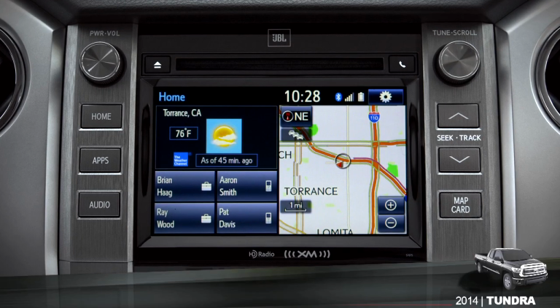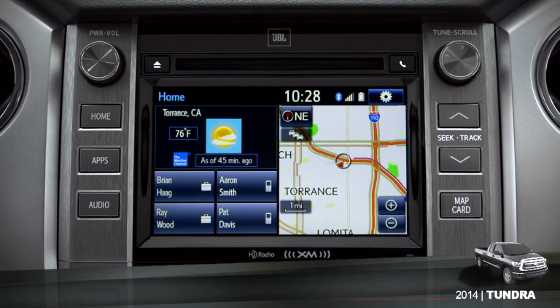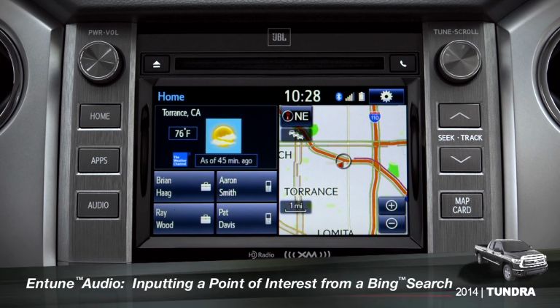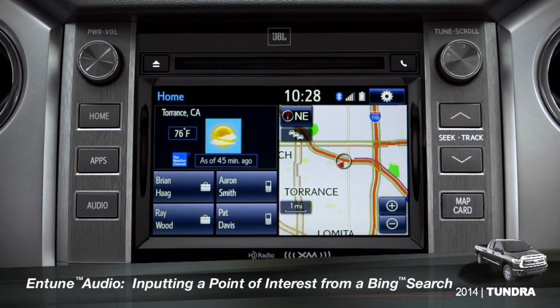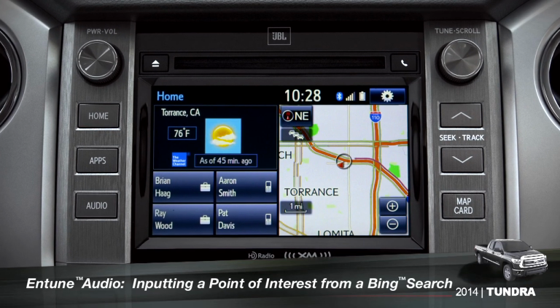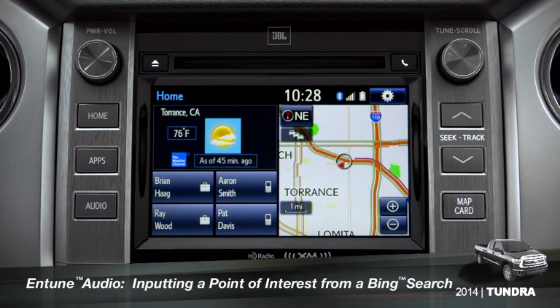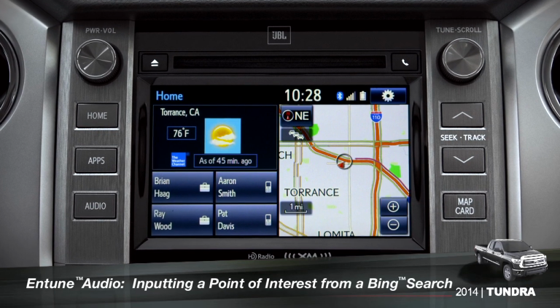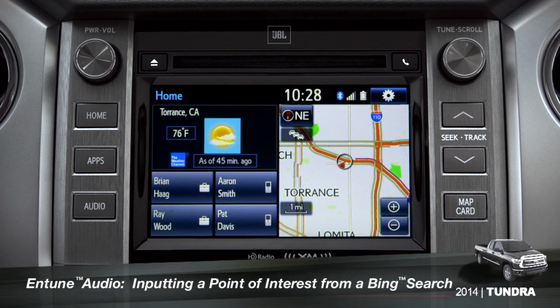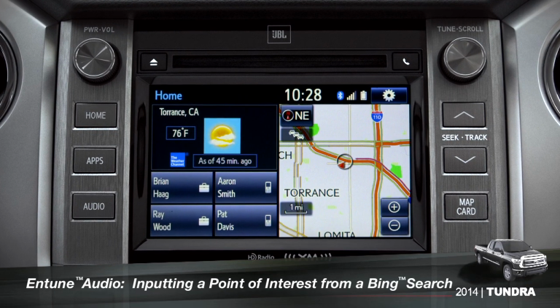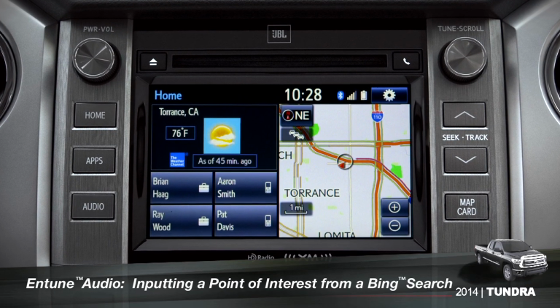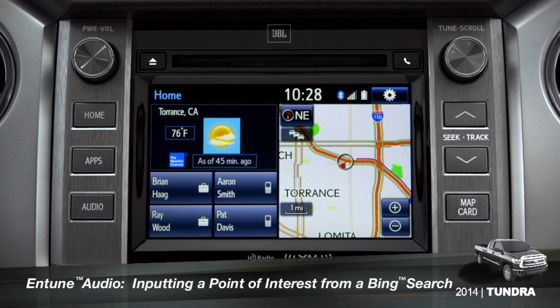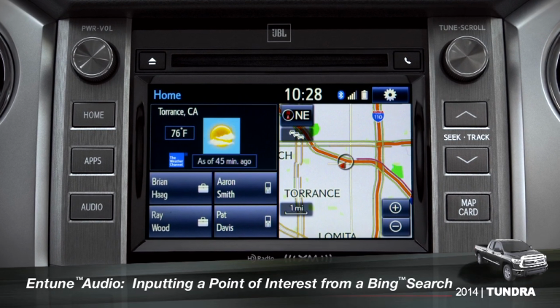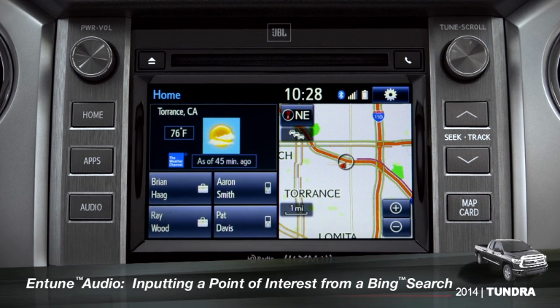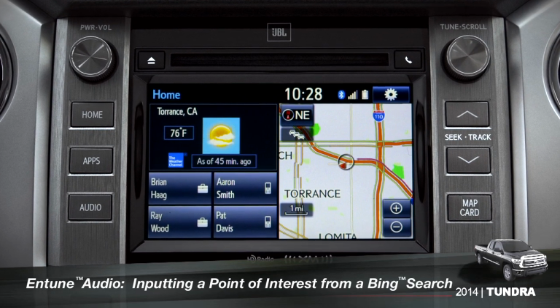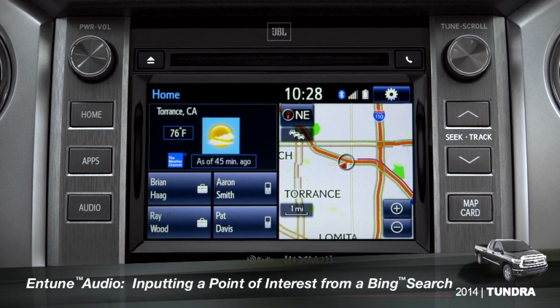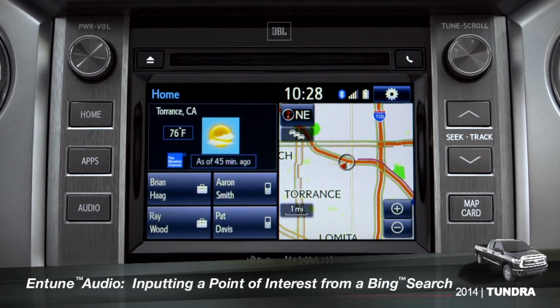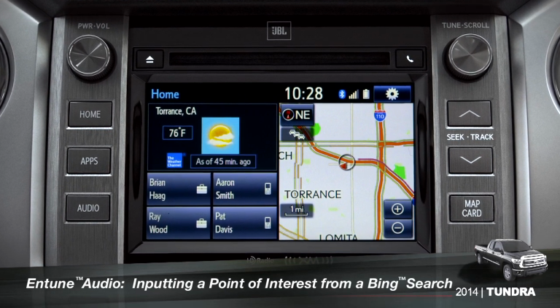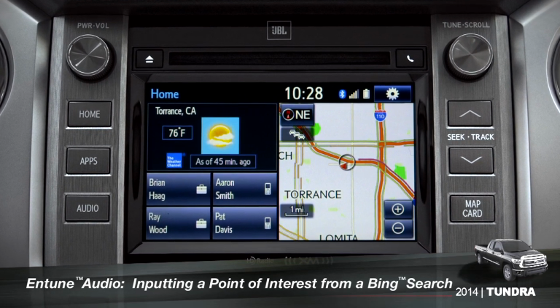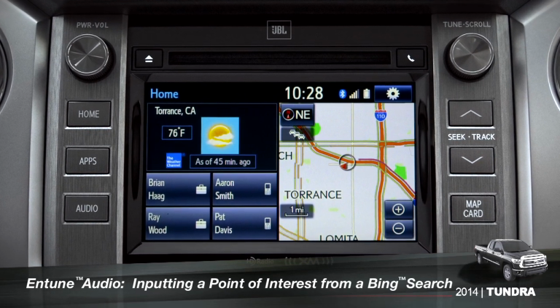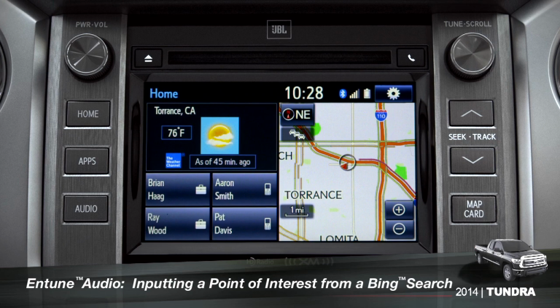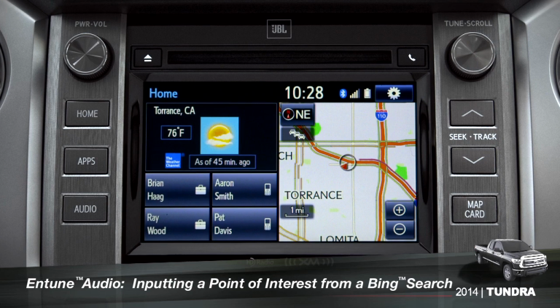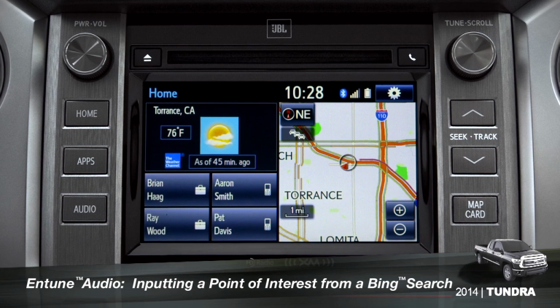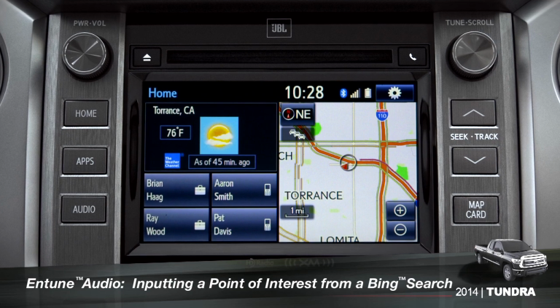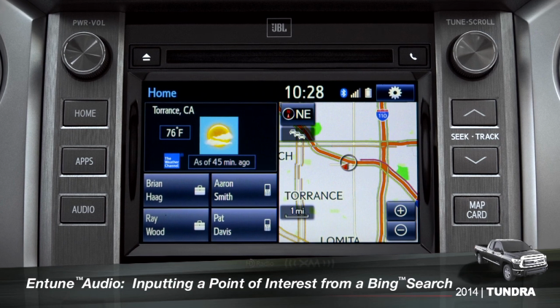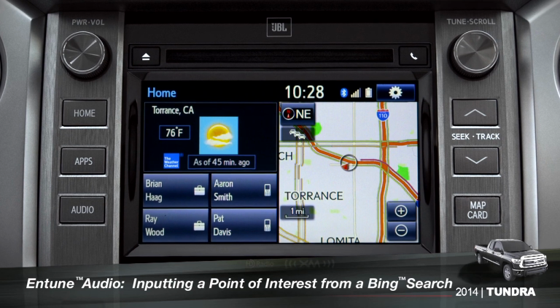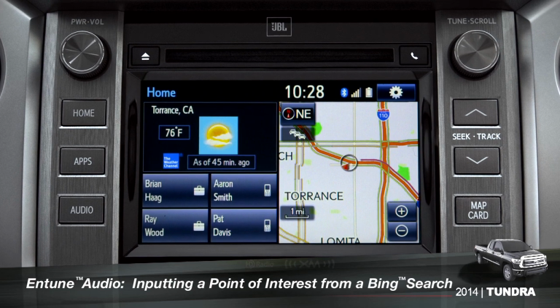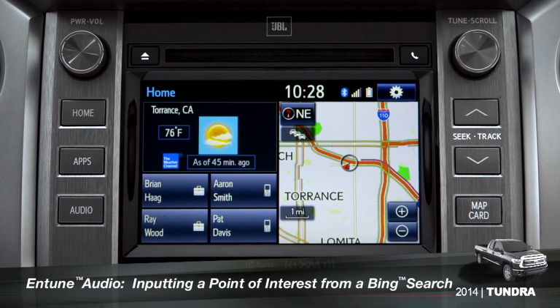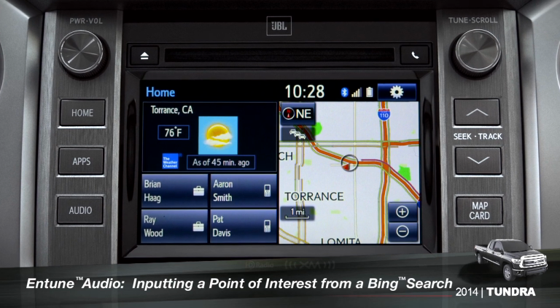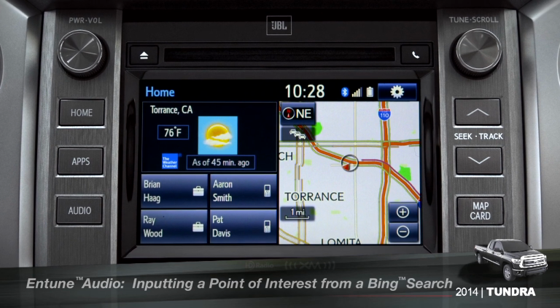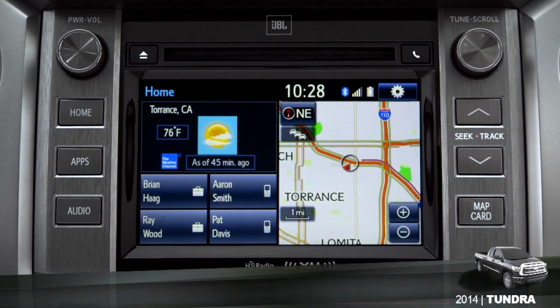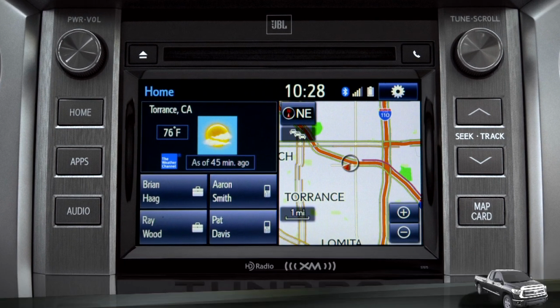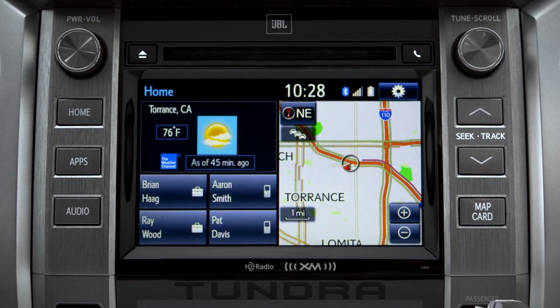To use Bing, your smartphone has to be paired and the Intune app must be active.